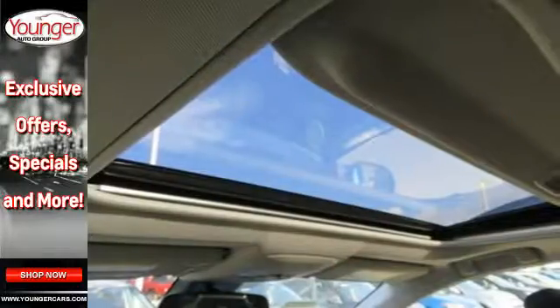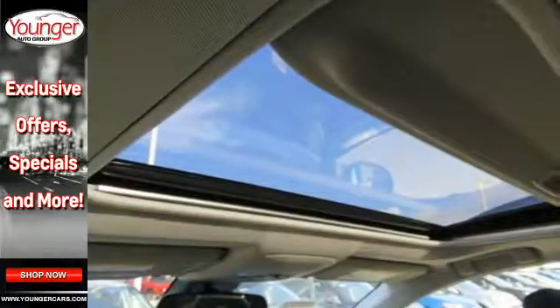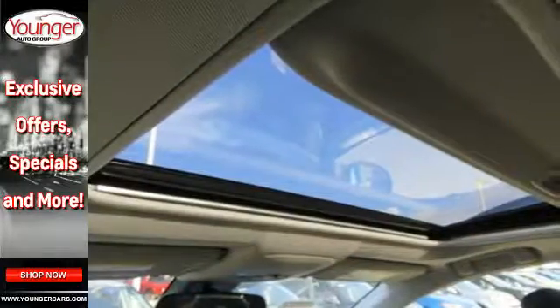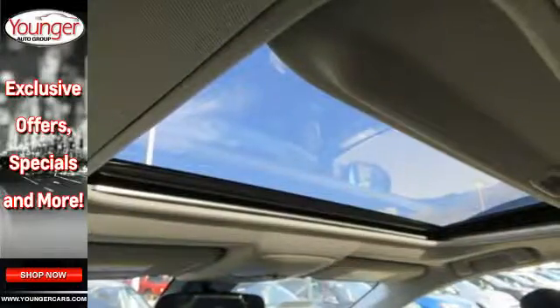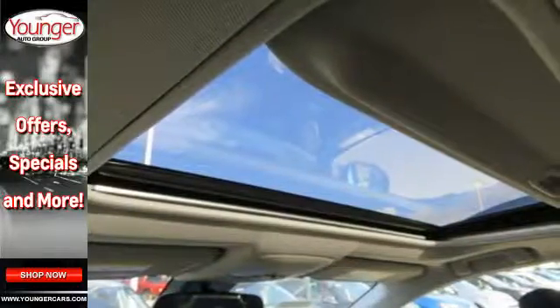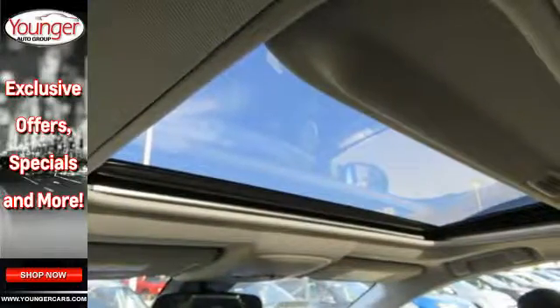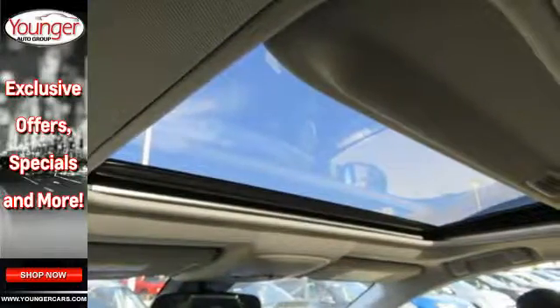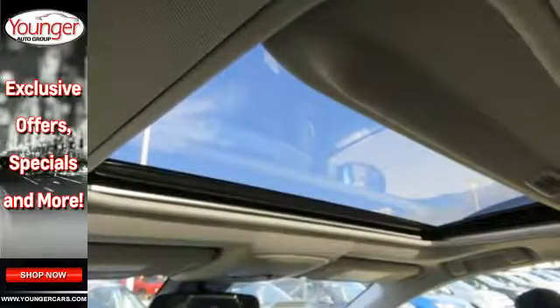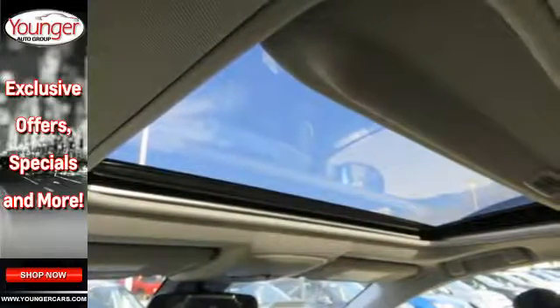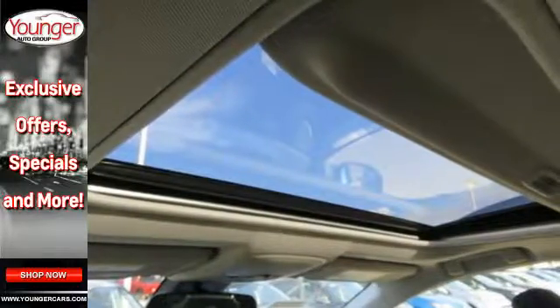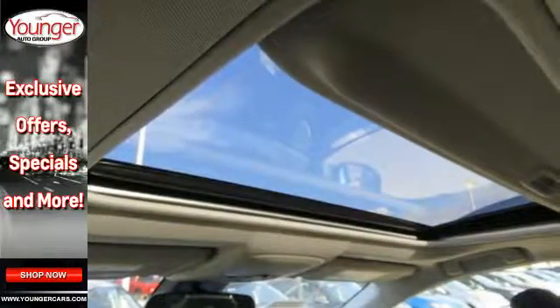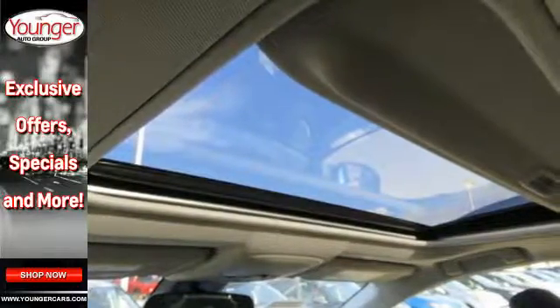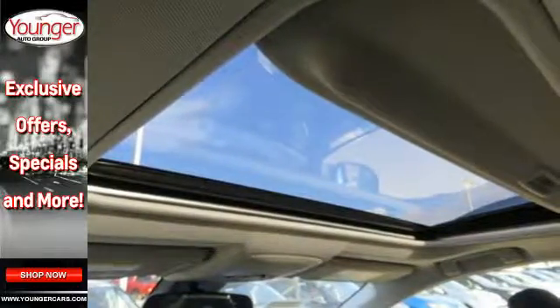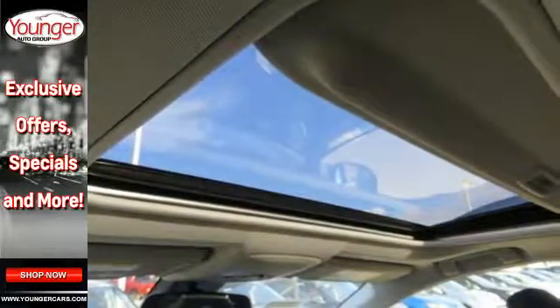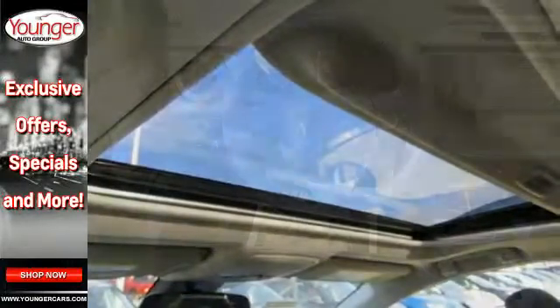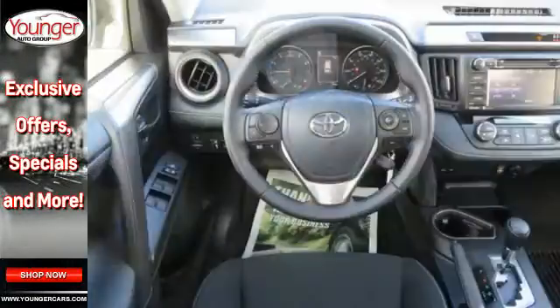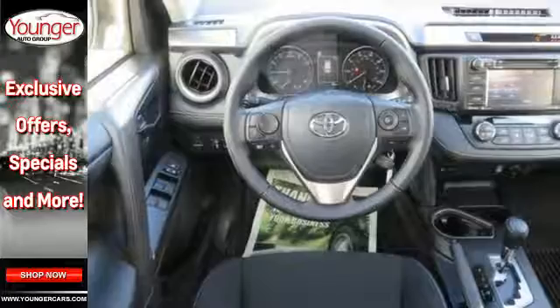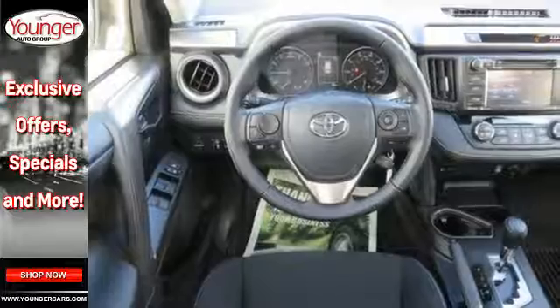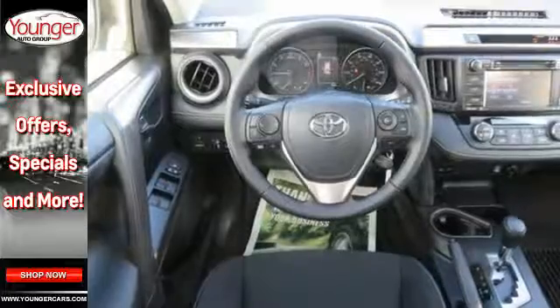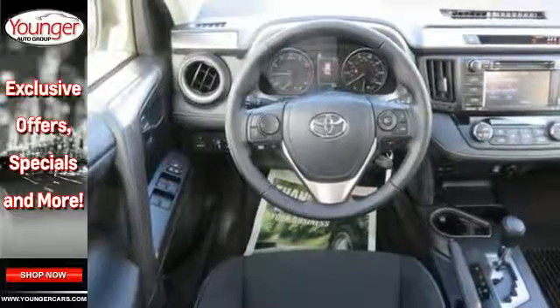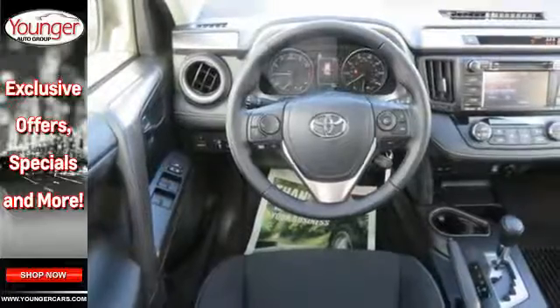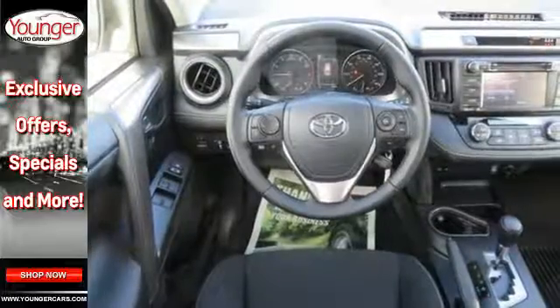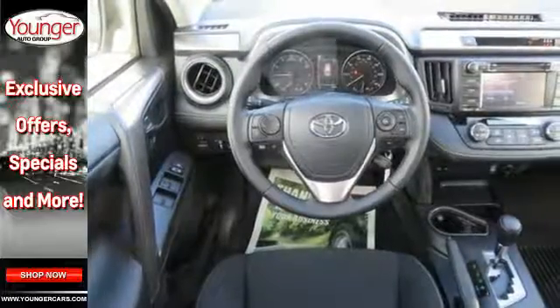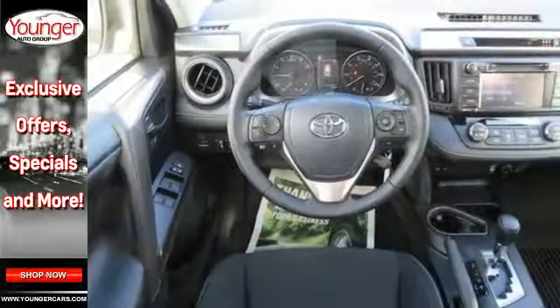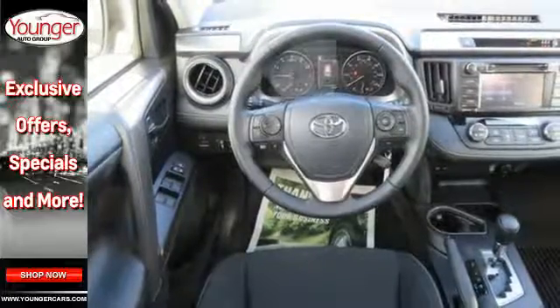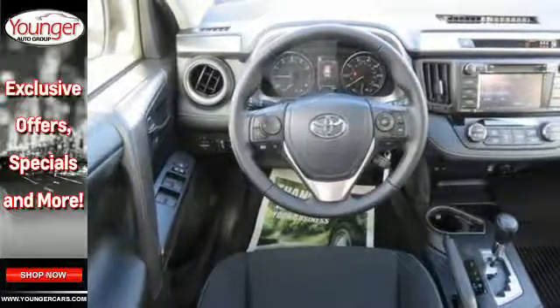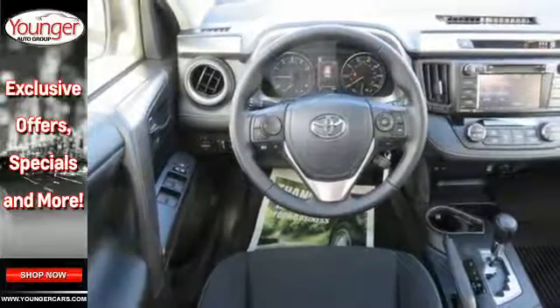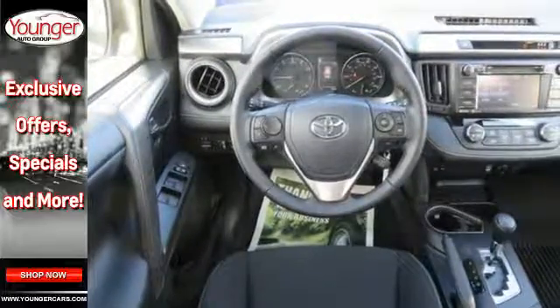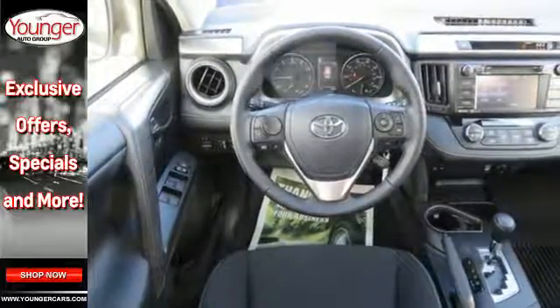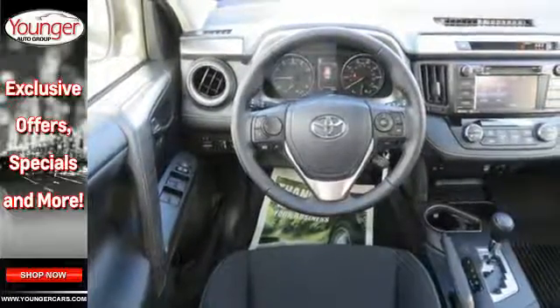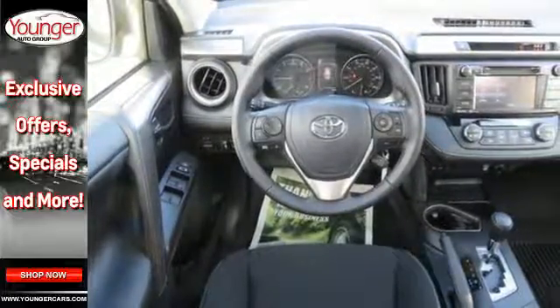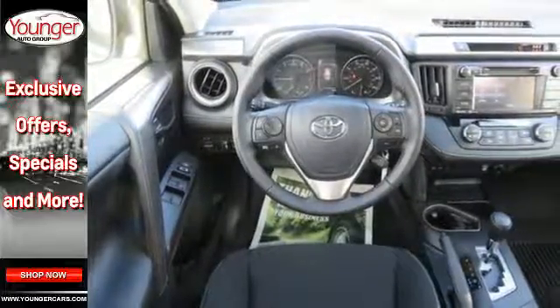60-40 split second row seats create a wide, flat load space for weekend gear, groceries, or home improvement supplies.